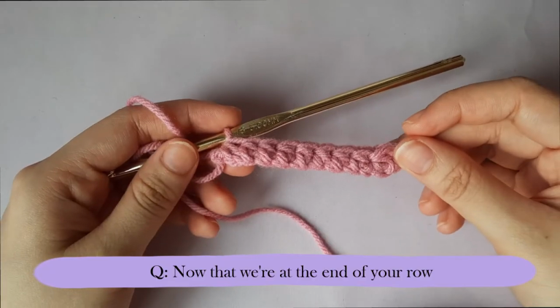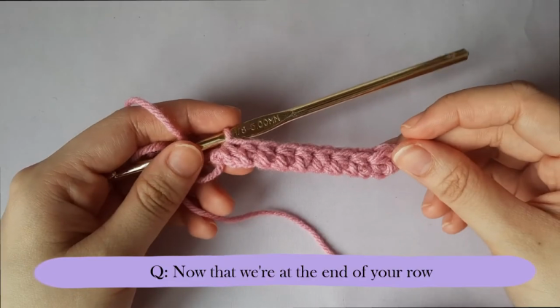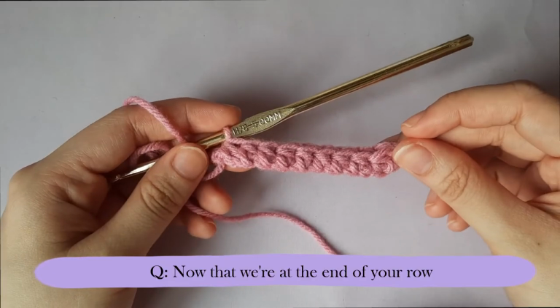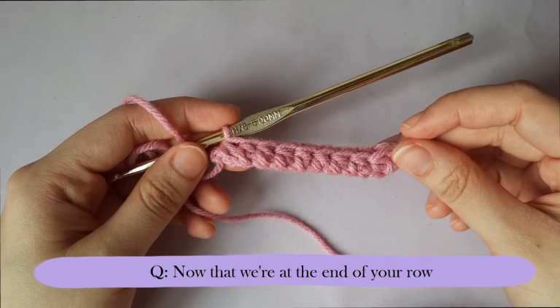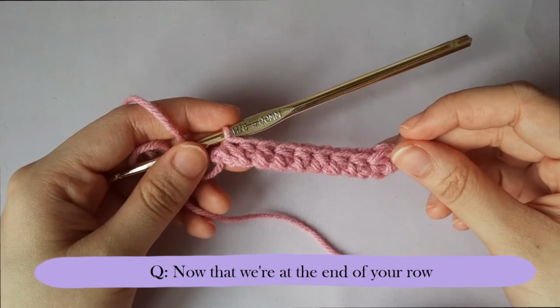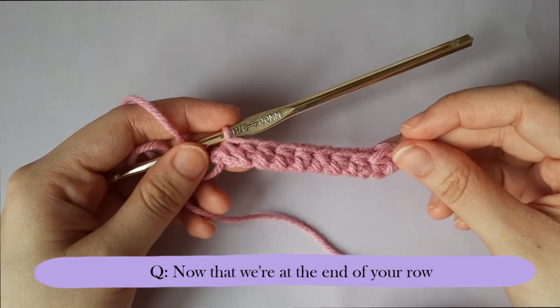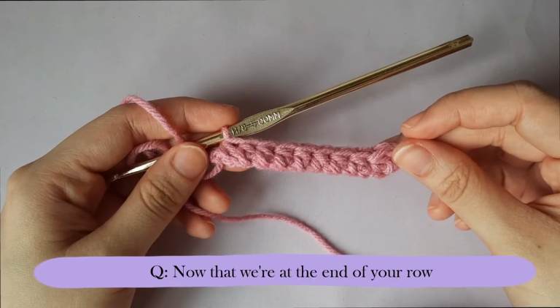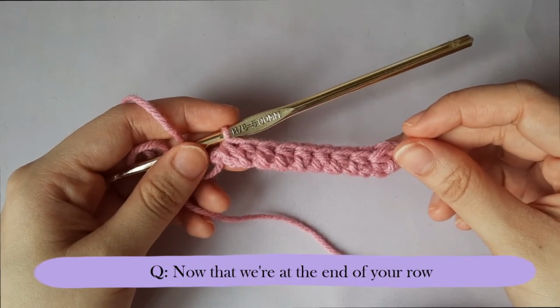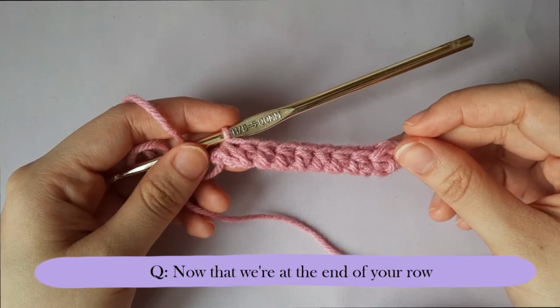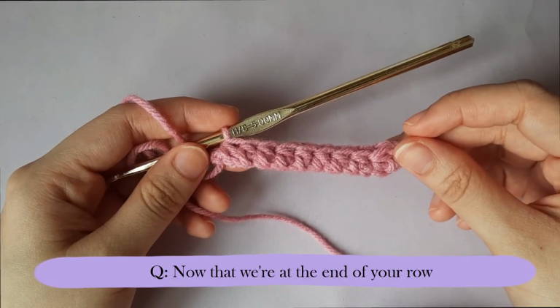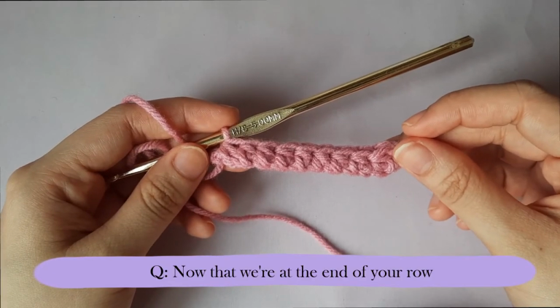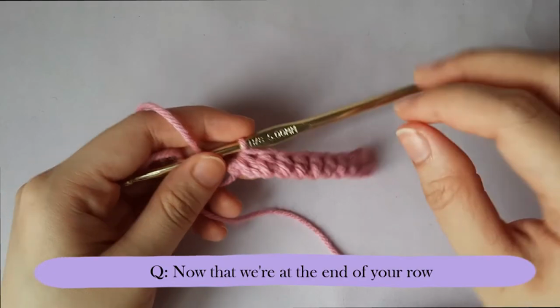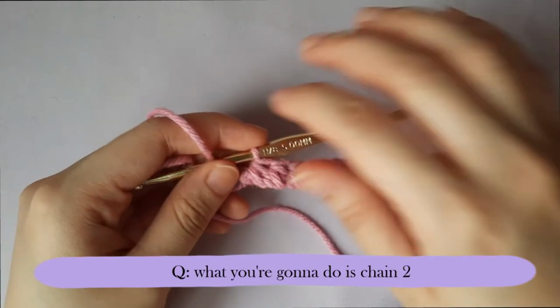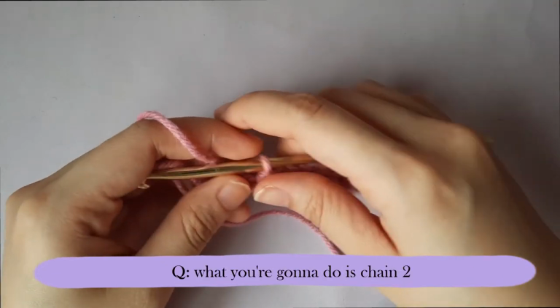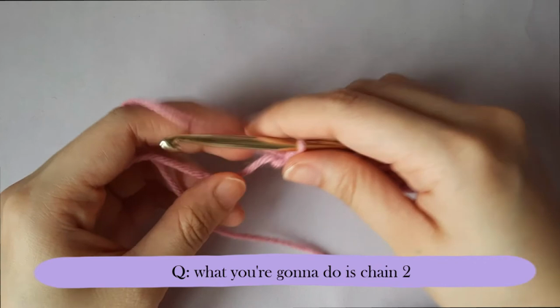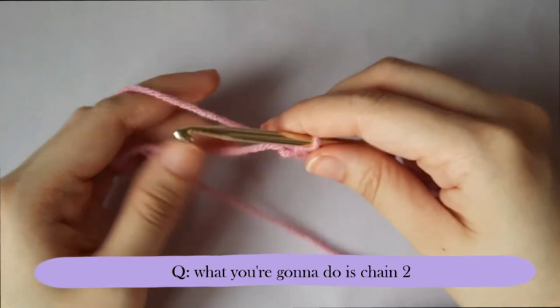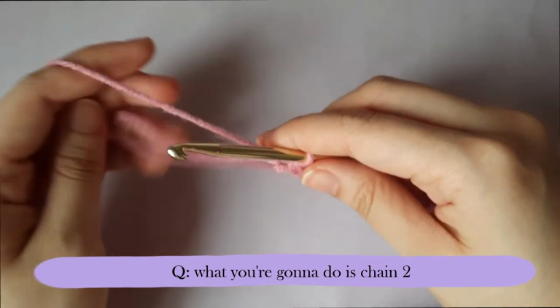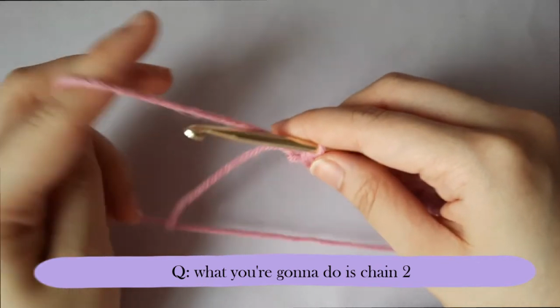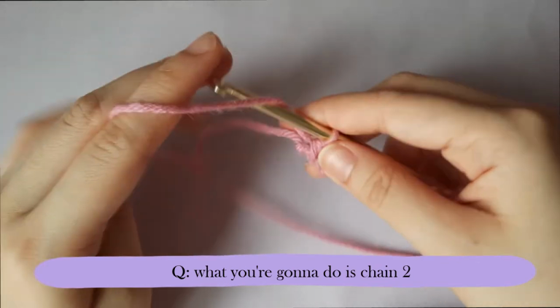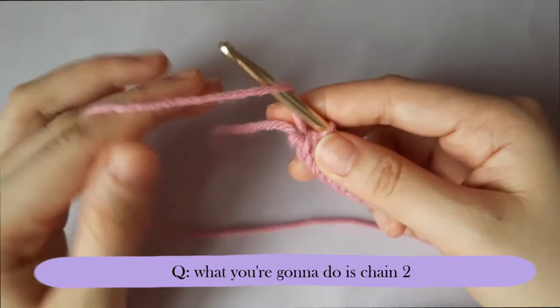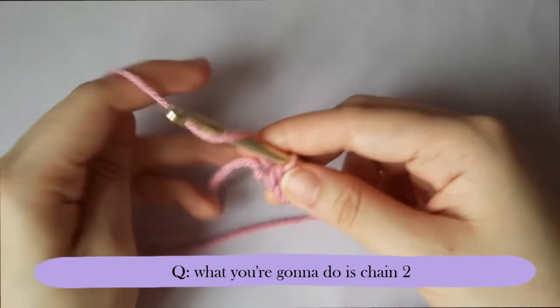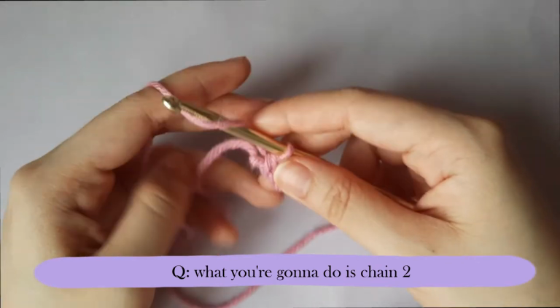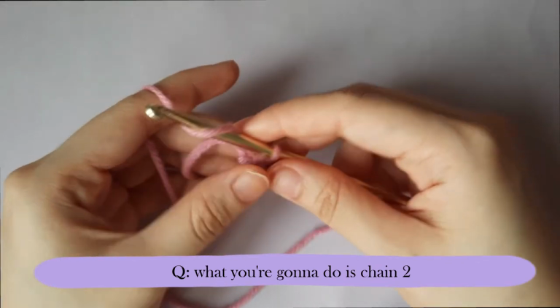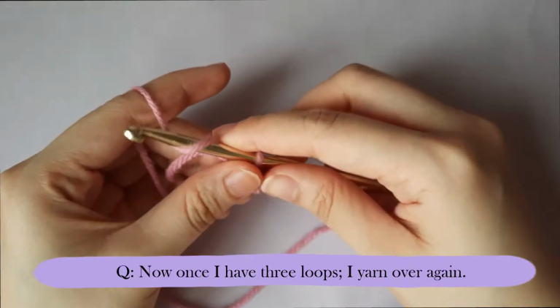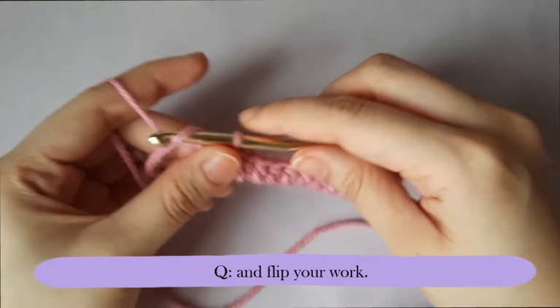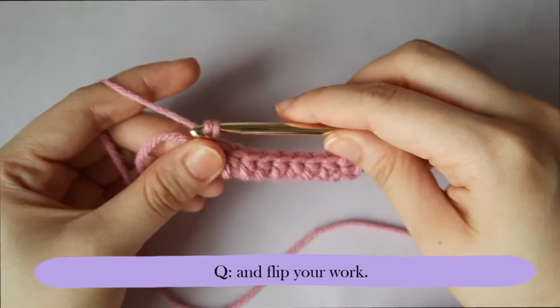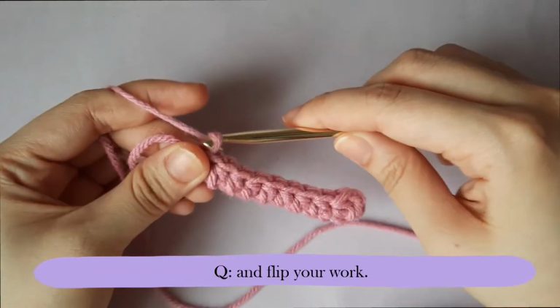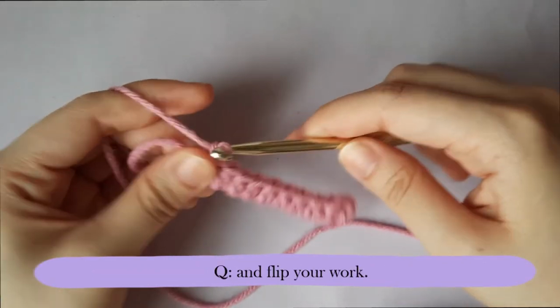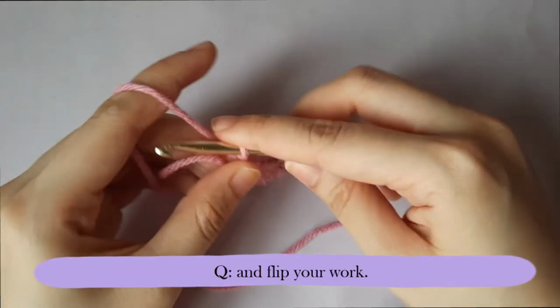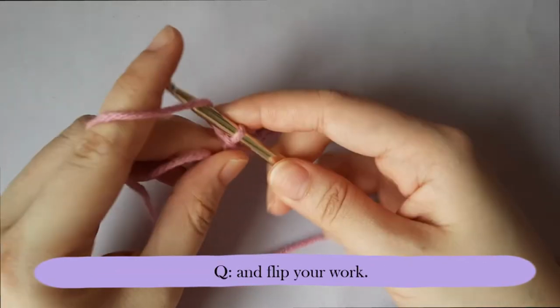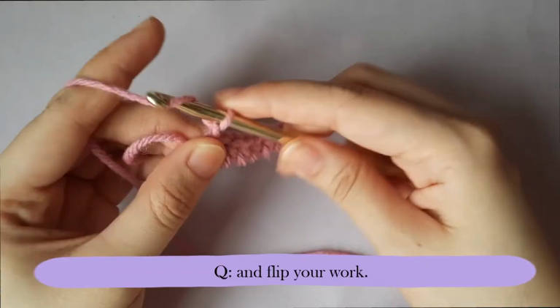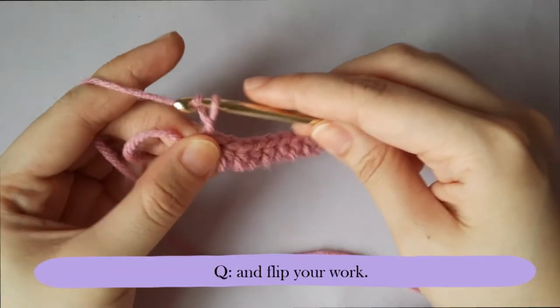Now that we're at the end of your row, what you're going to do is chain two and flip your work.